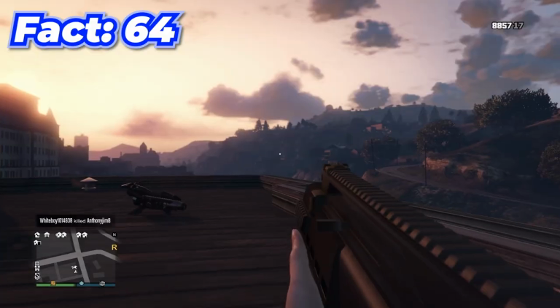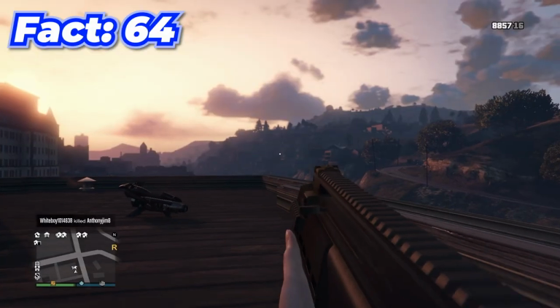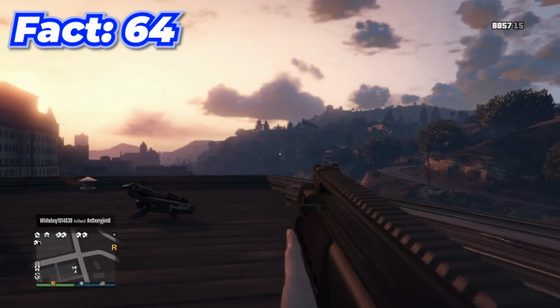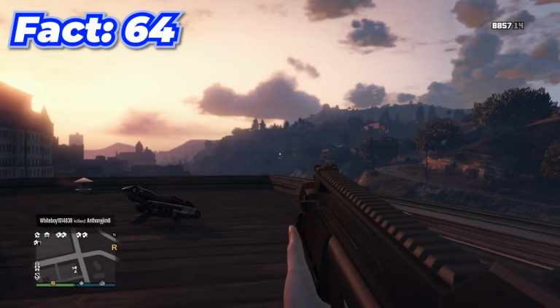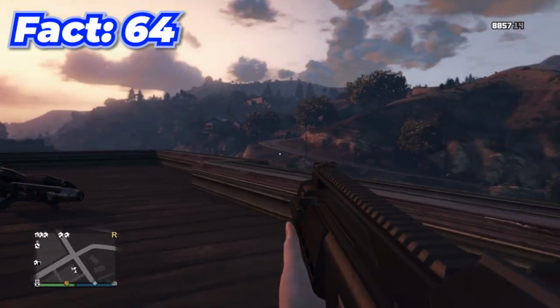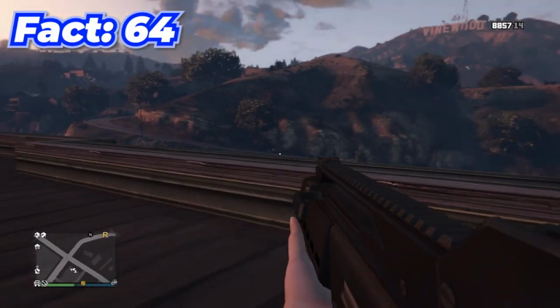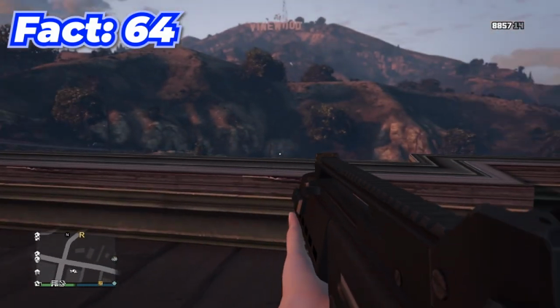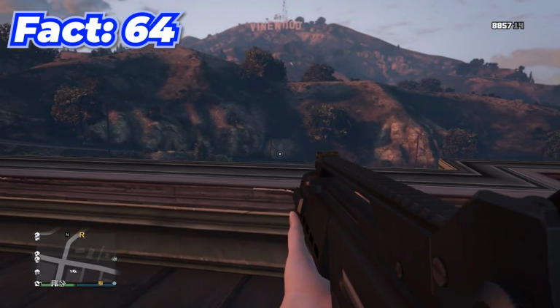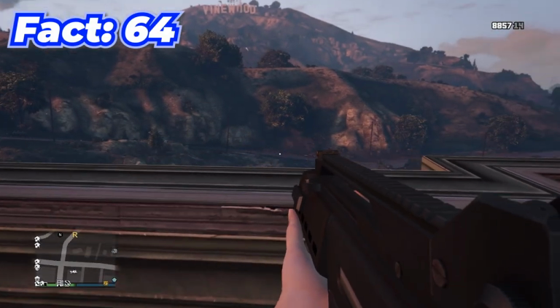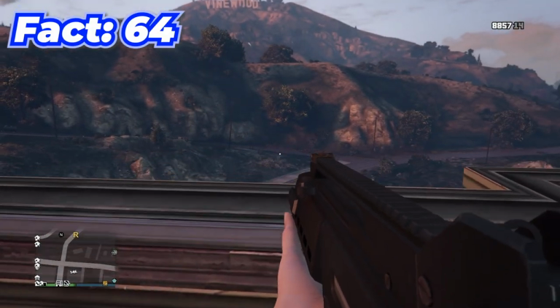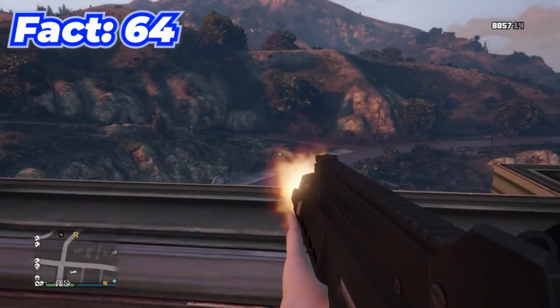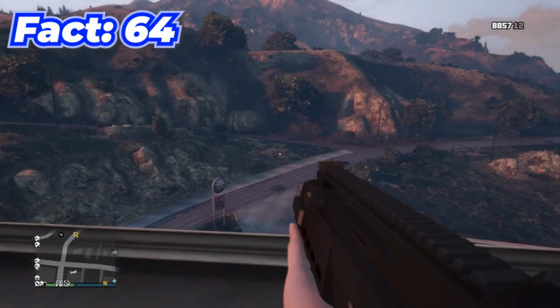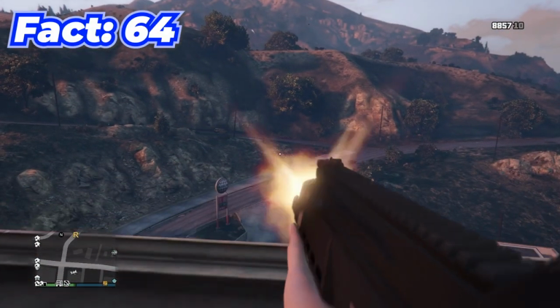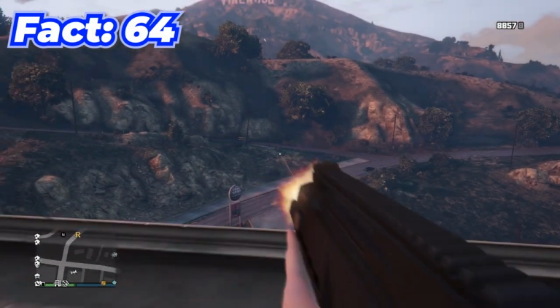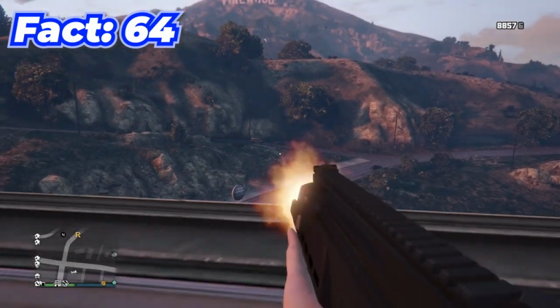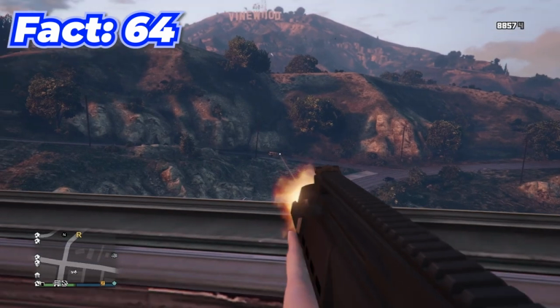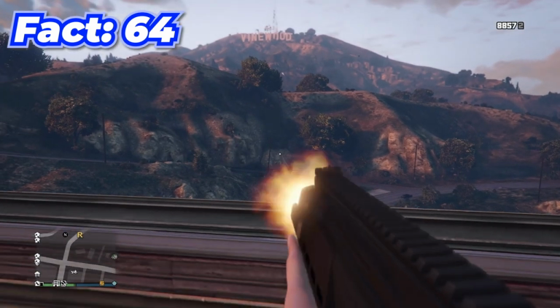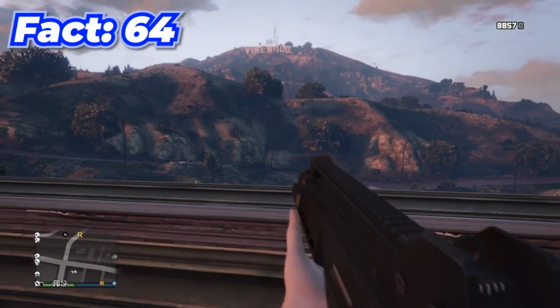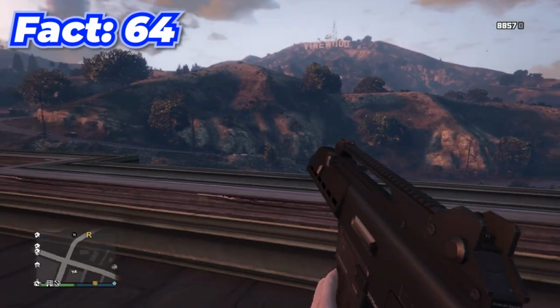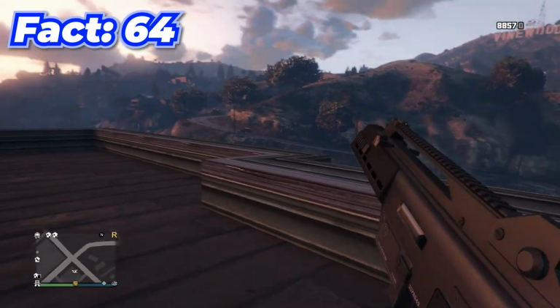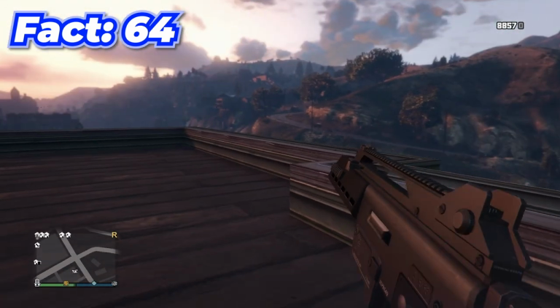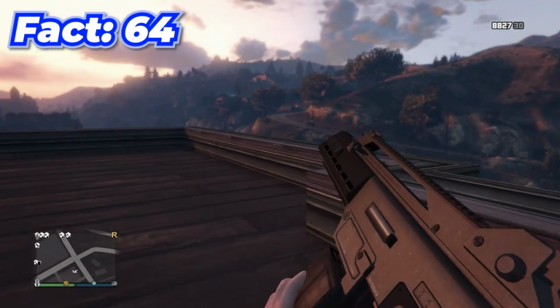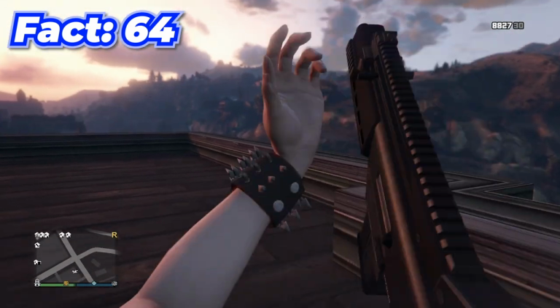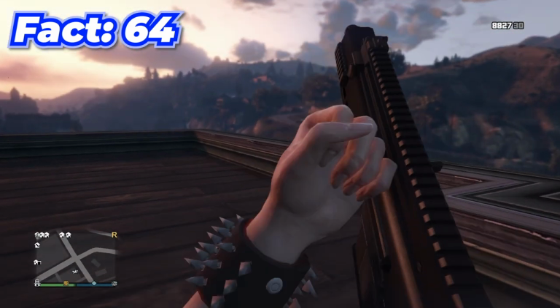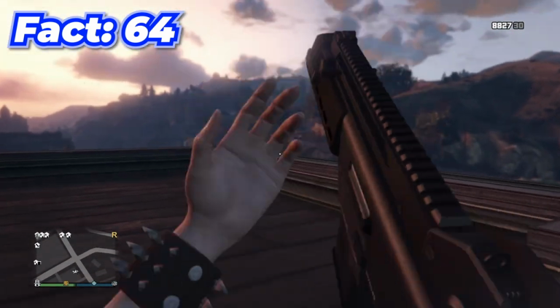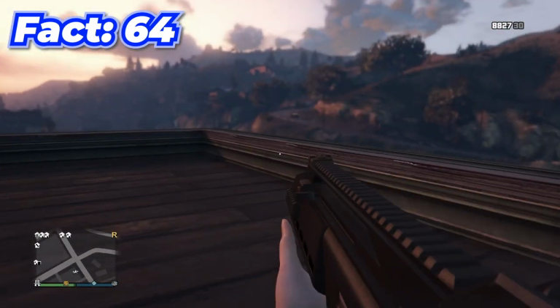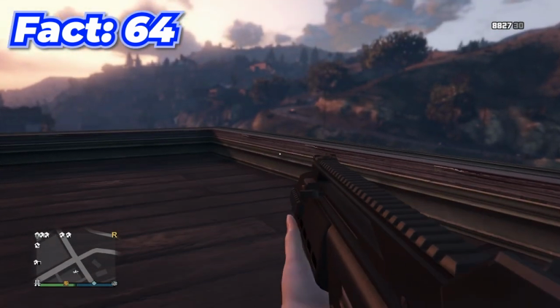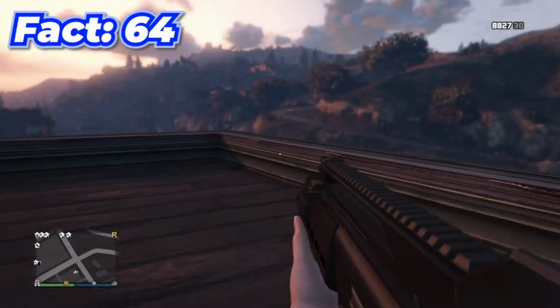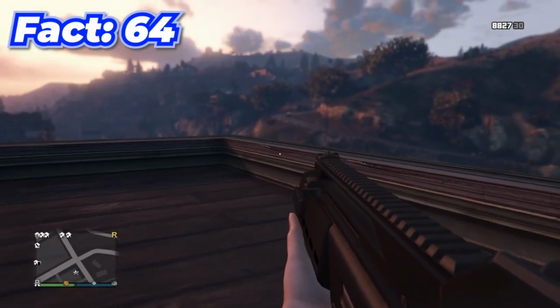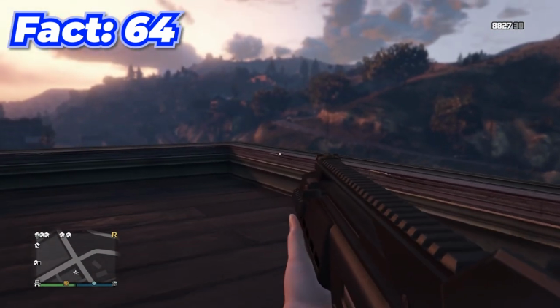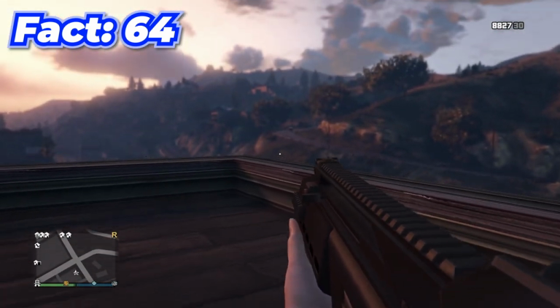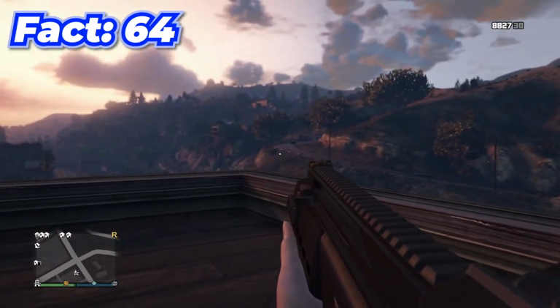When Rockstar added the first-person aspect to GTA, they had to create over 3,000 new animations just for weapons.